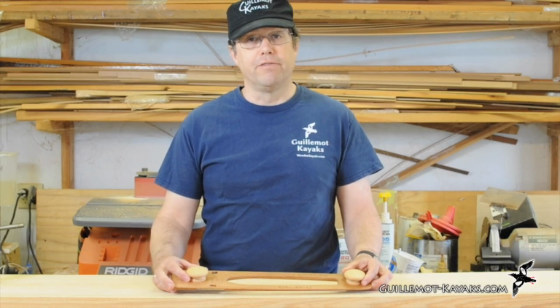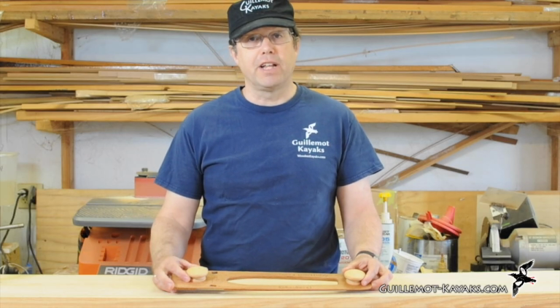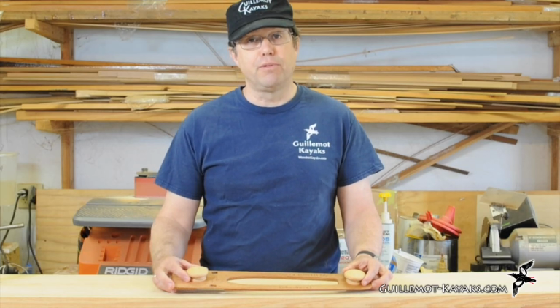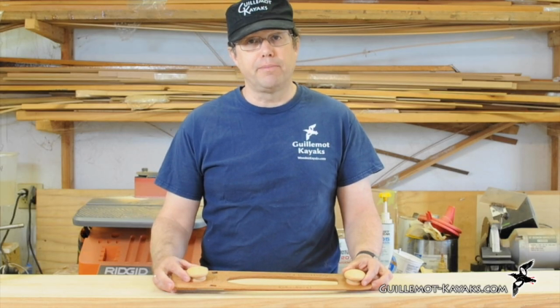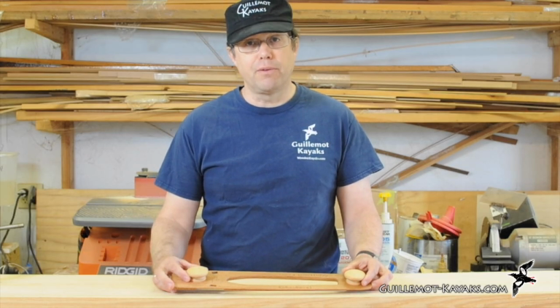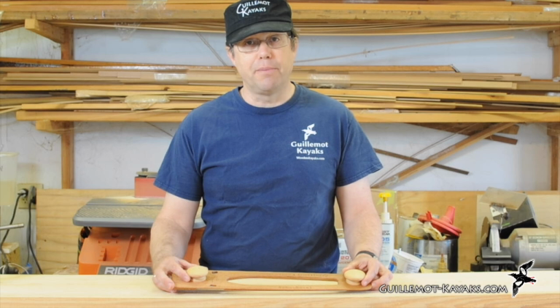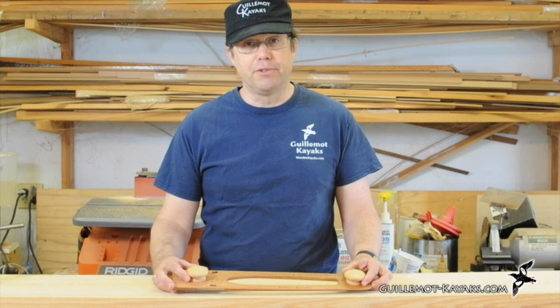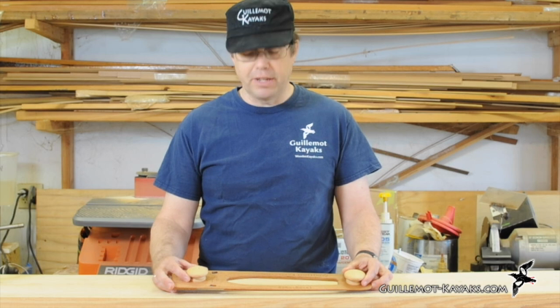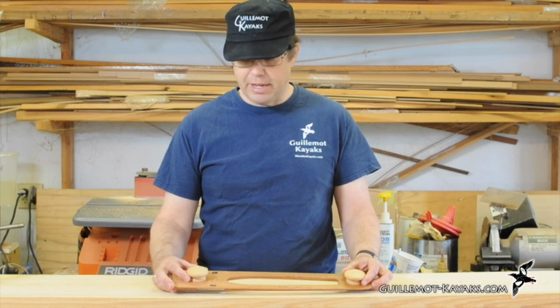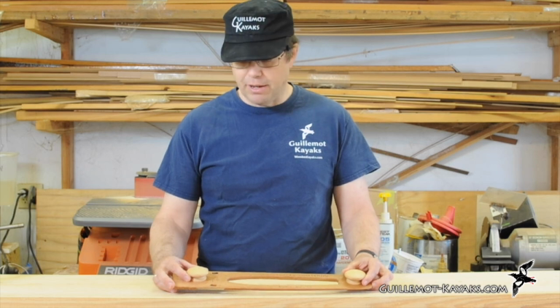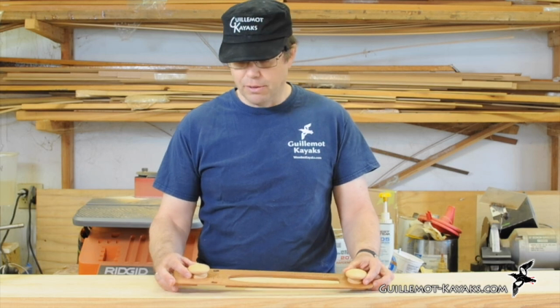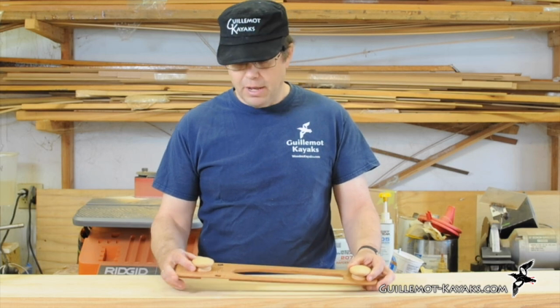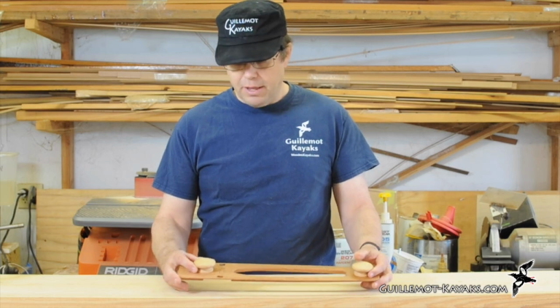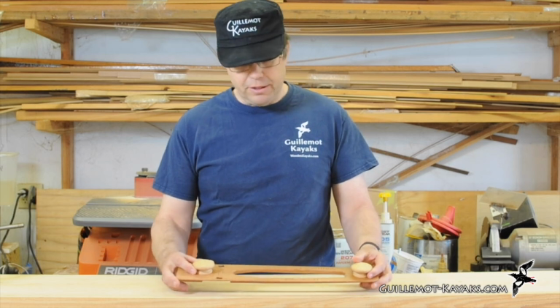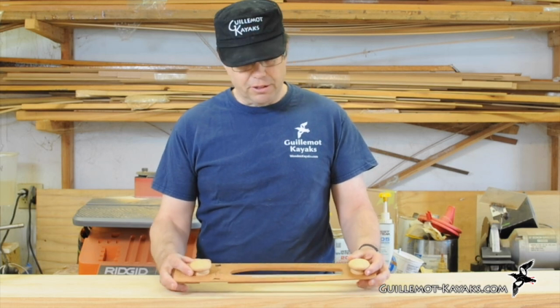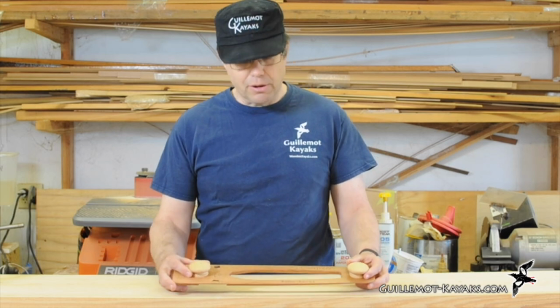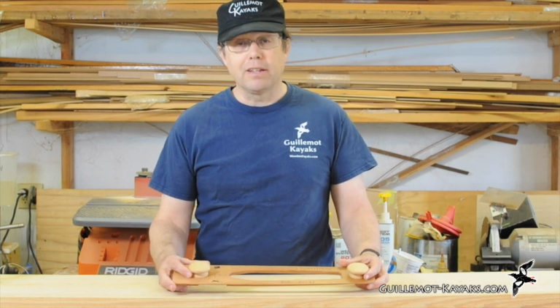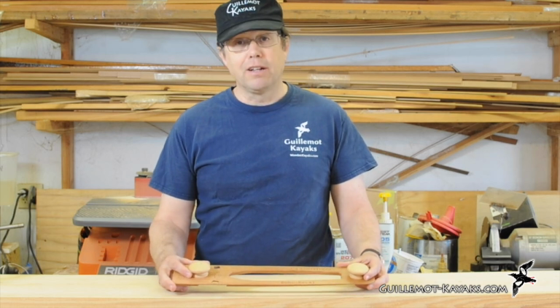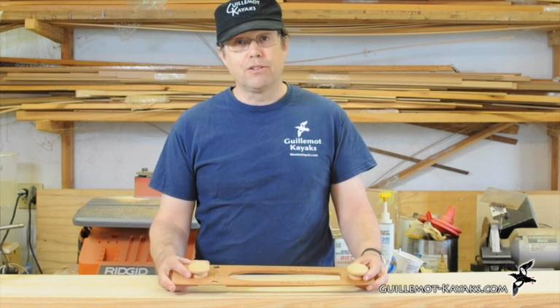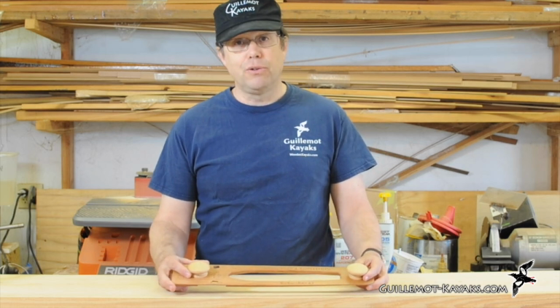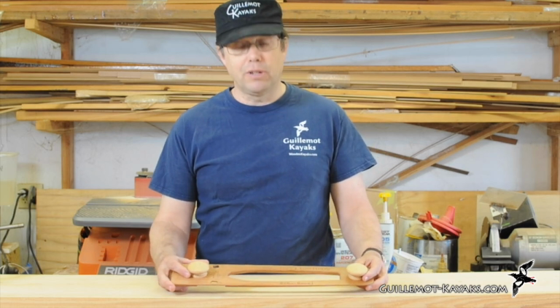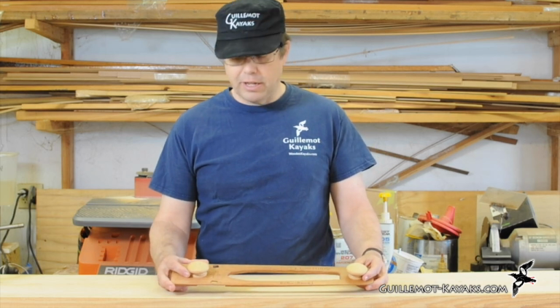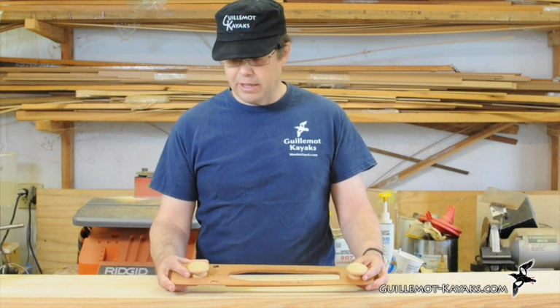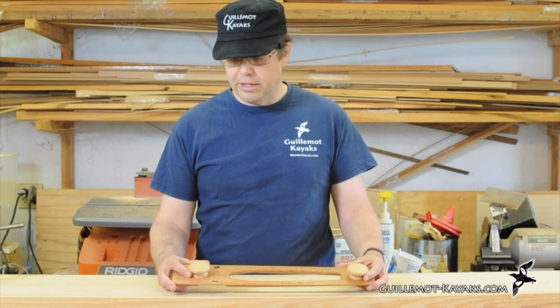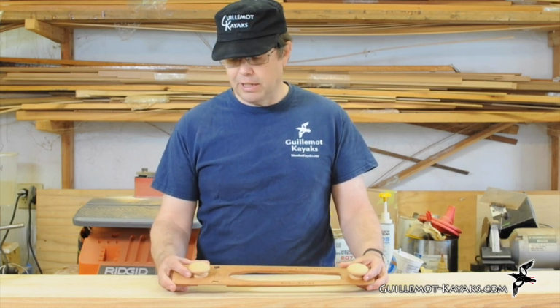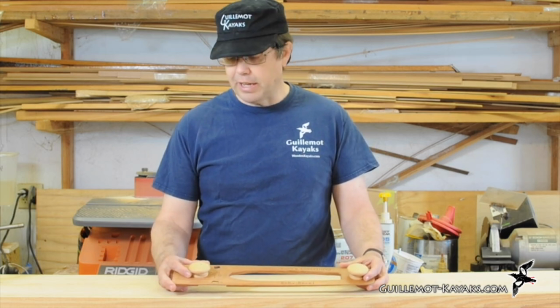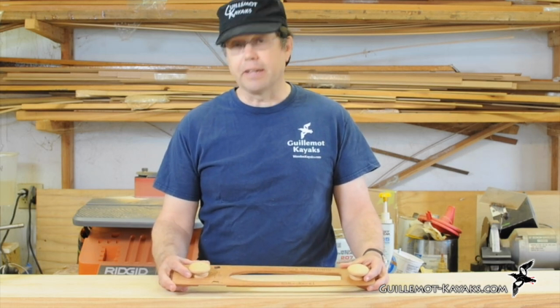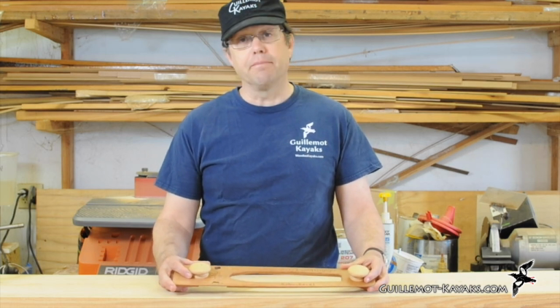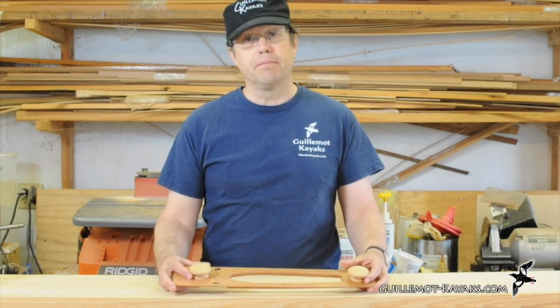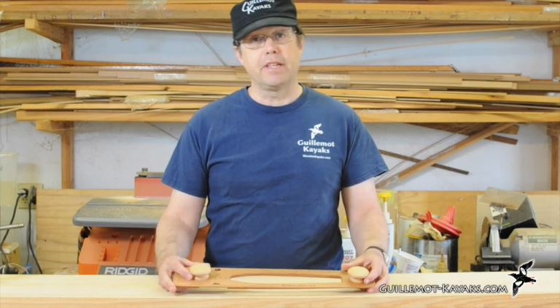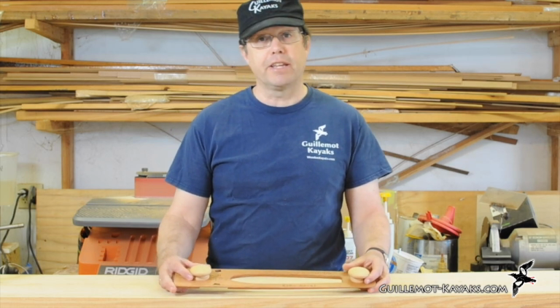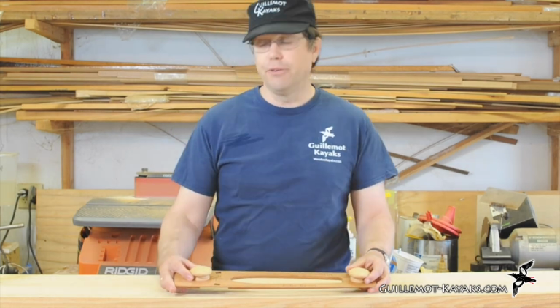If you're interested in the RoboBevel, they're available on my website now. It's a great little tool, and I think you'd like it. Thank you.